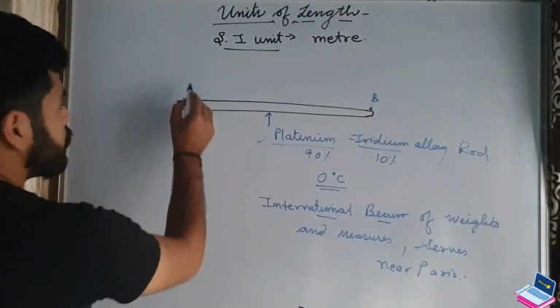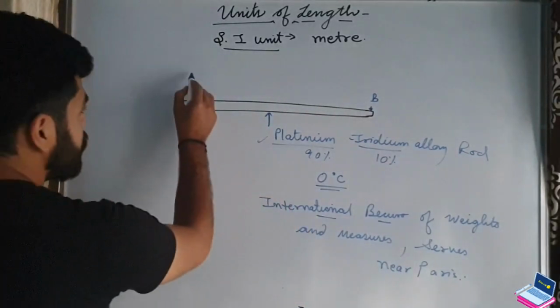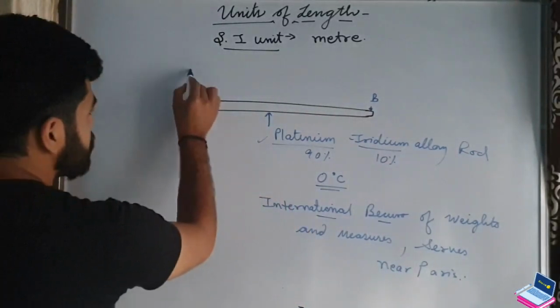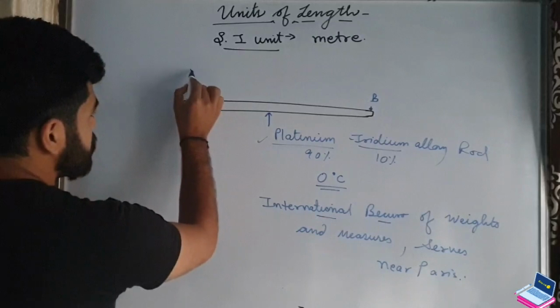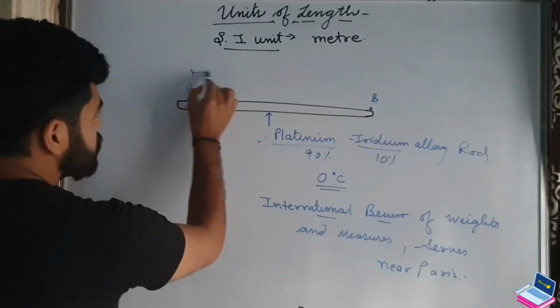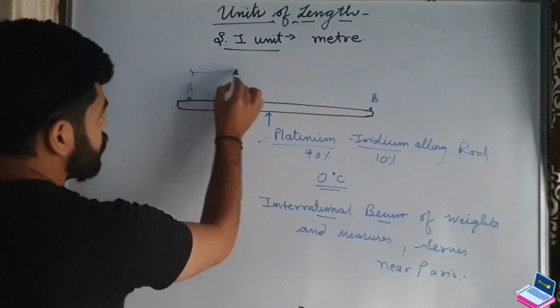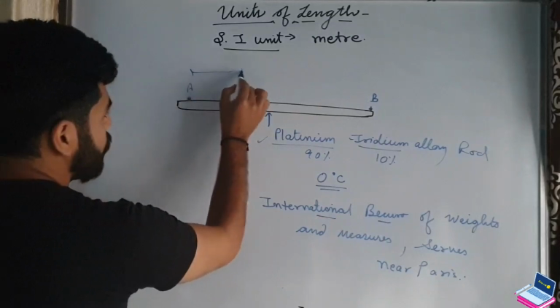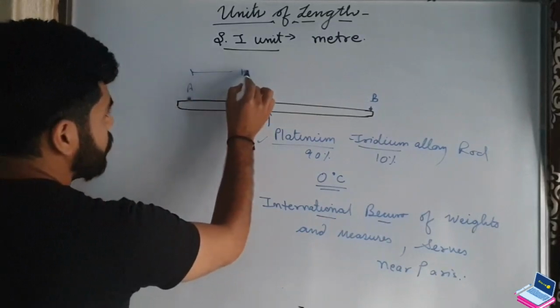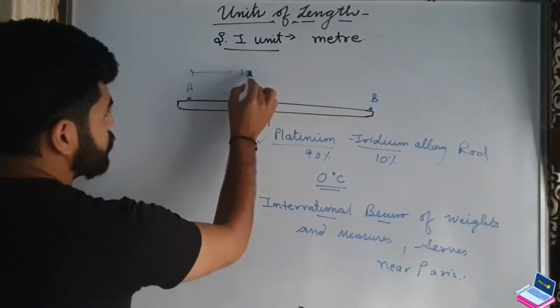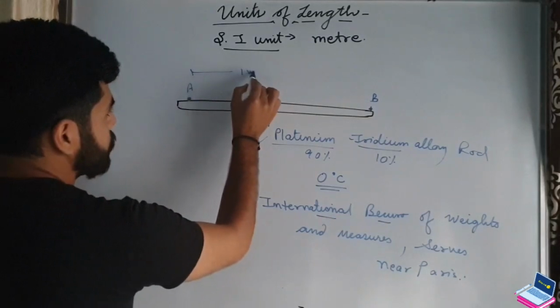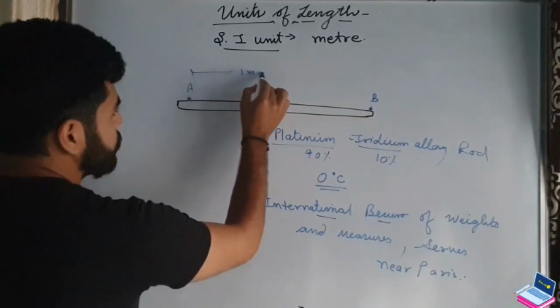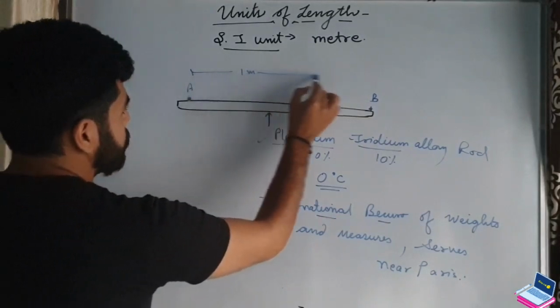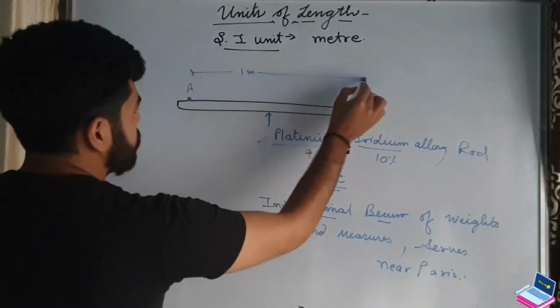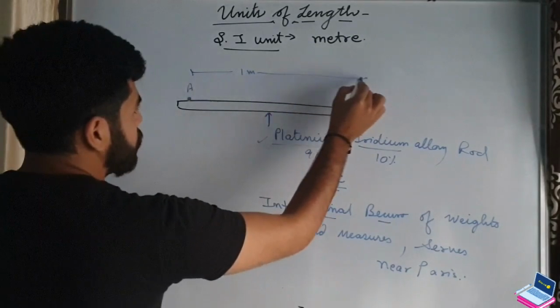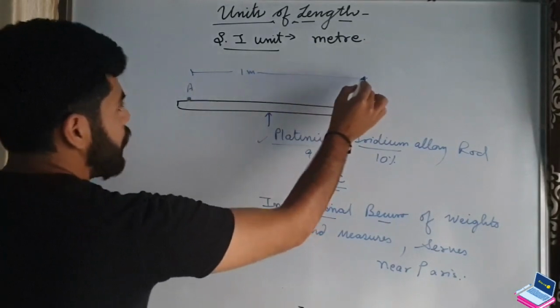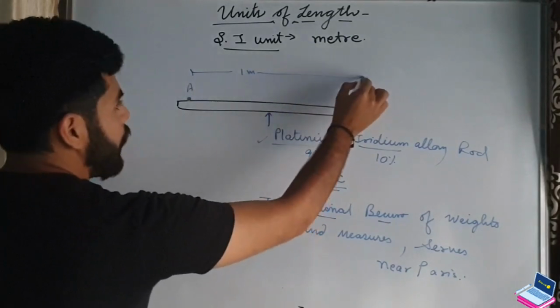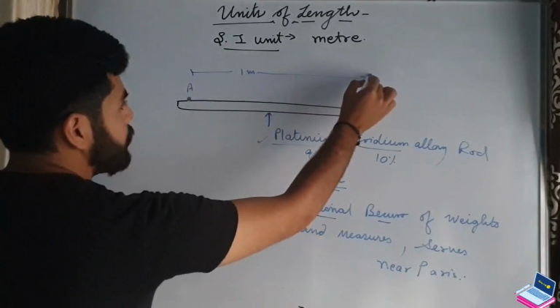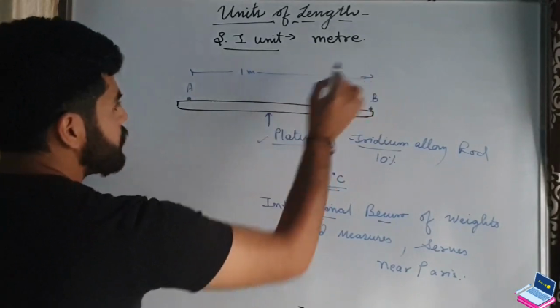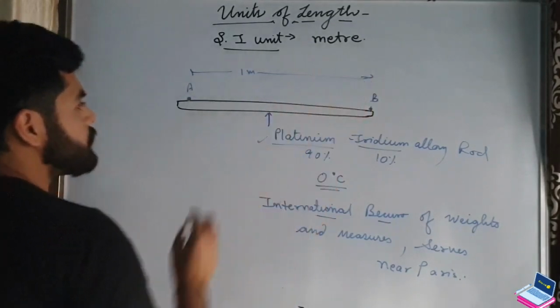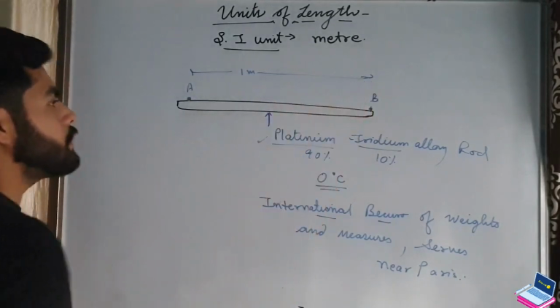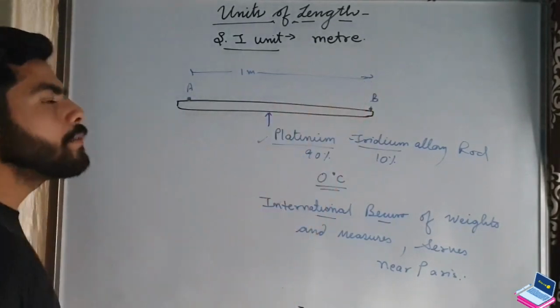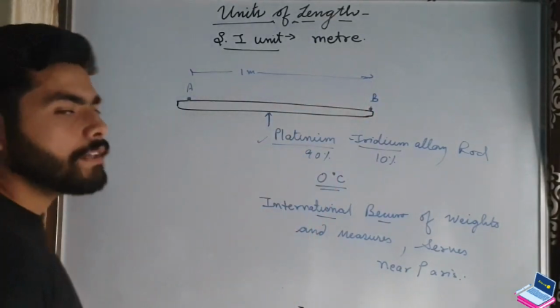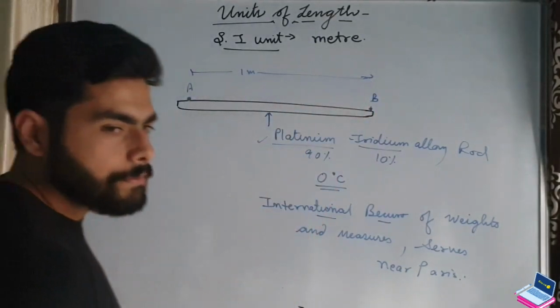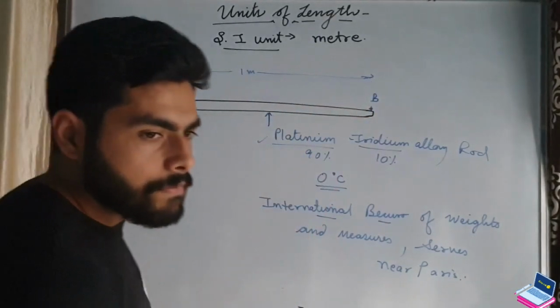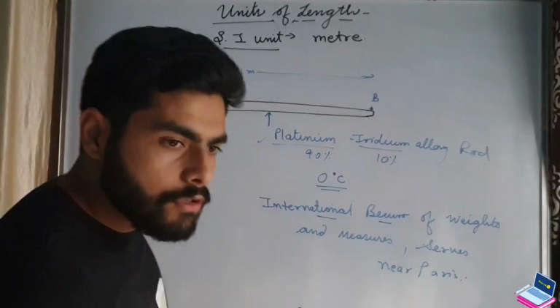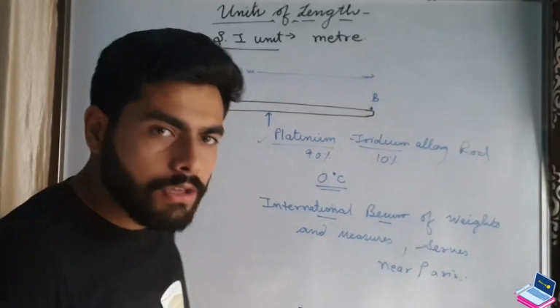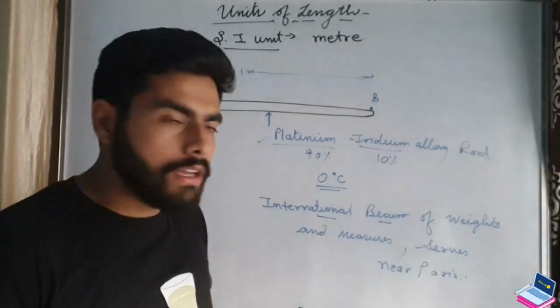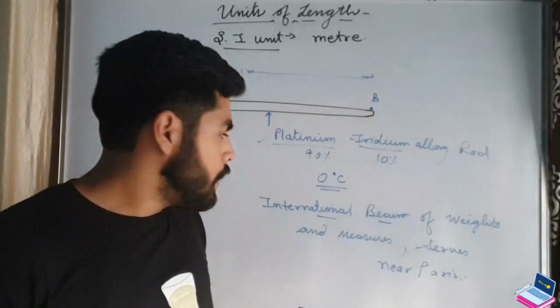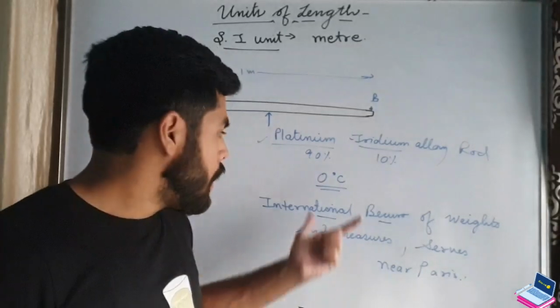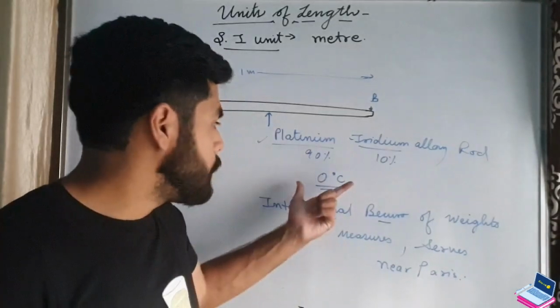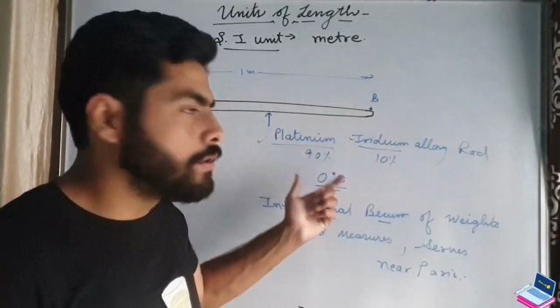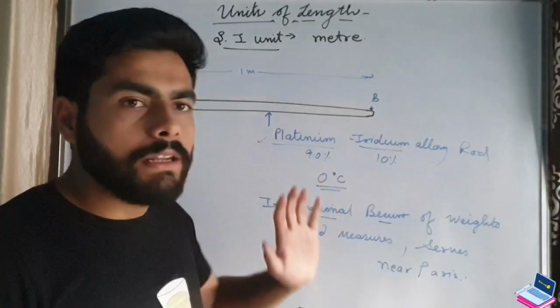This distance between the two marks is 1 meter. Now, why is there no distance change? Because we have kept it at 0 degrees Celsius — no thermal expansion or contraction occurs, so the length remains constant.